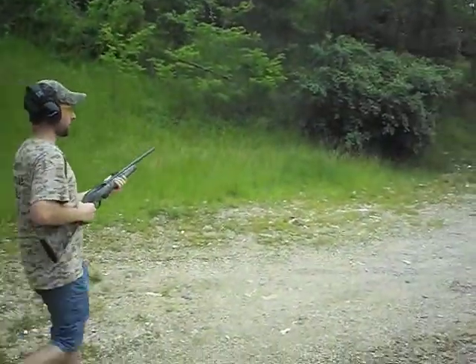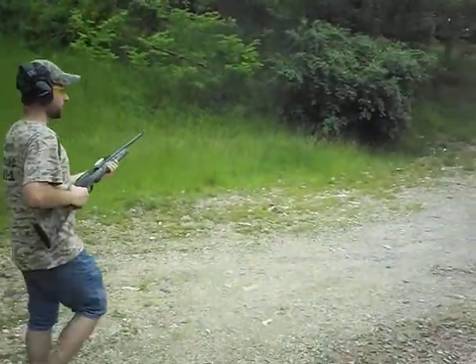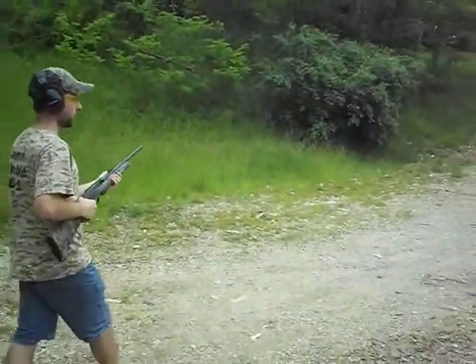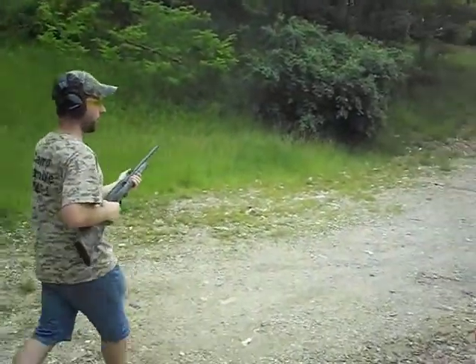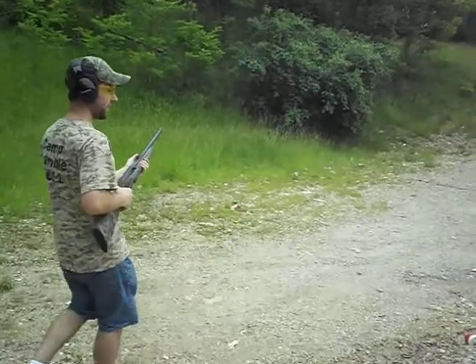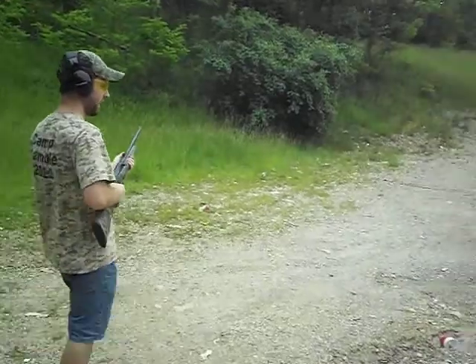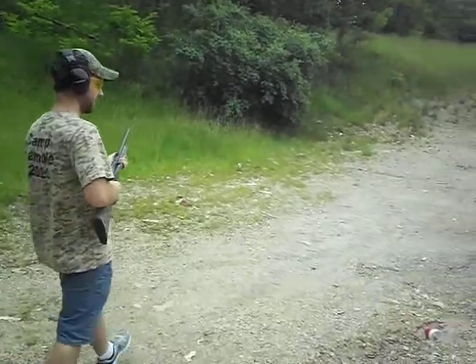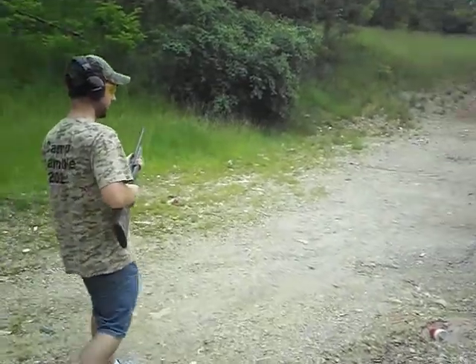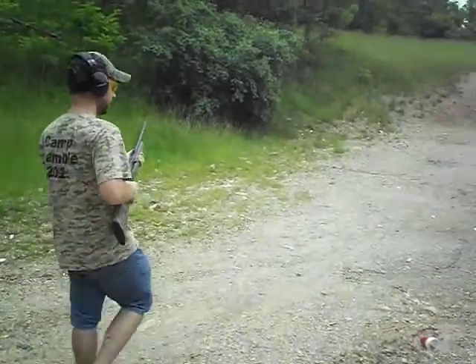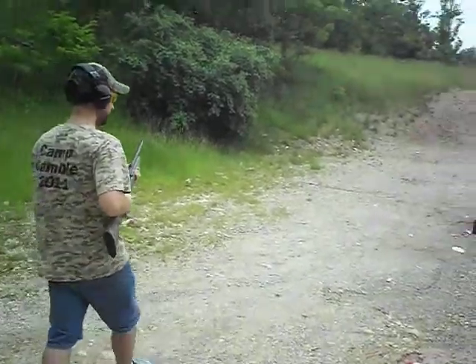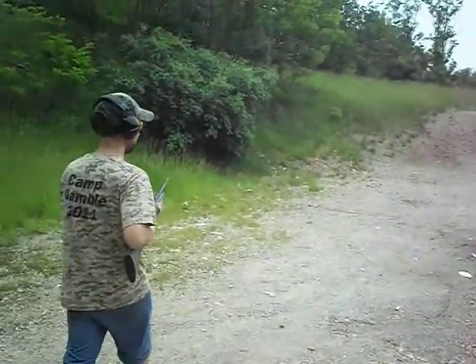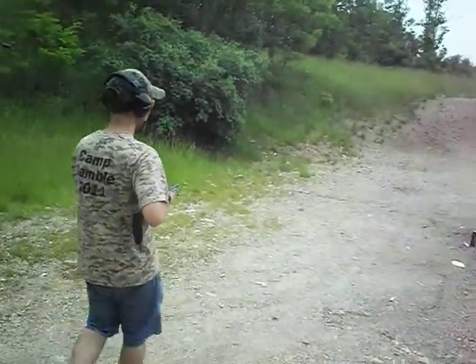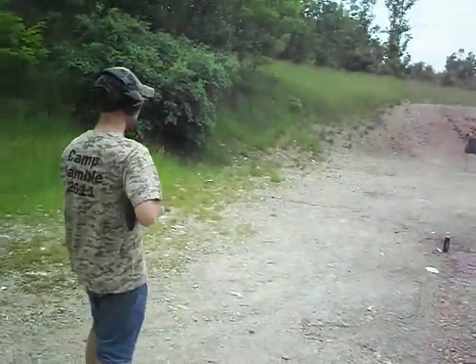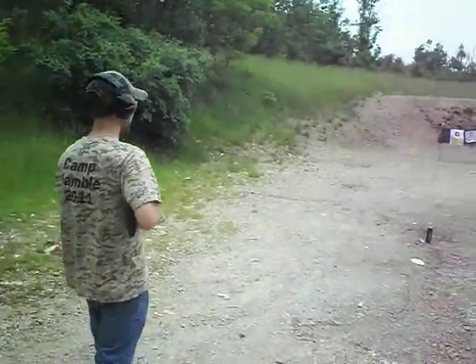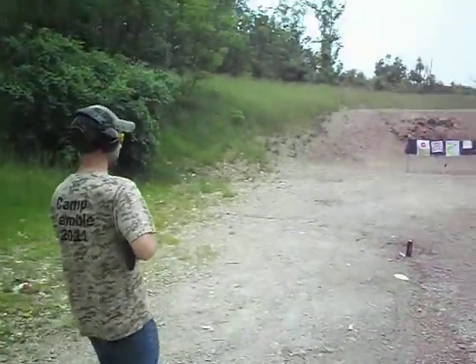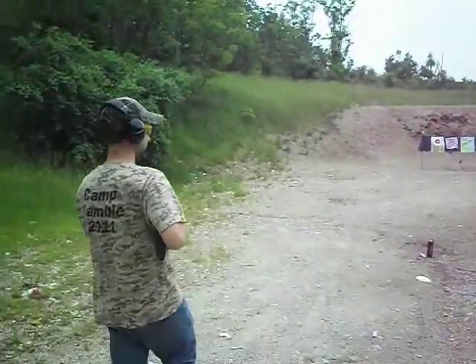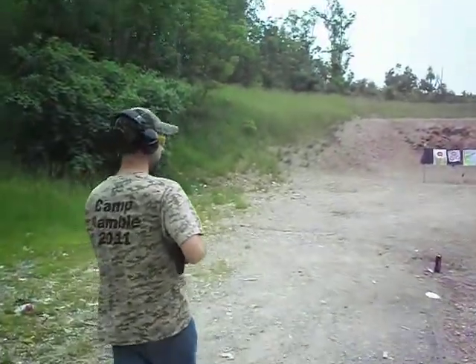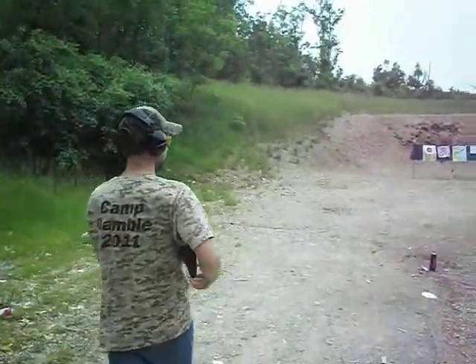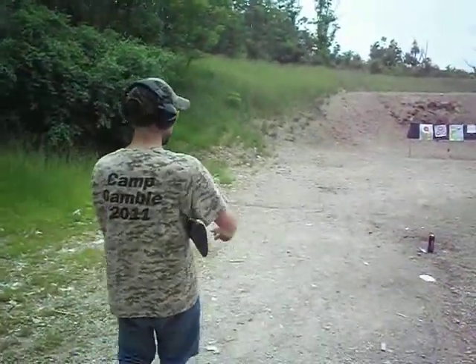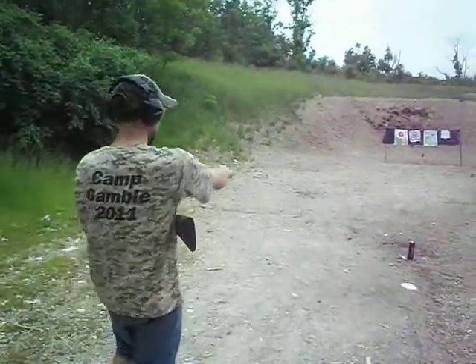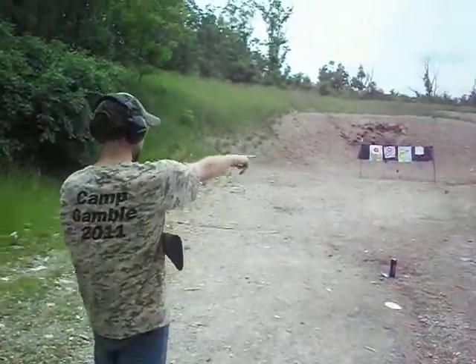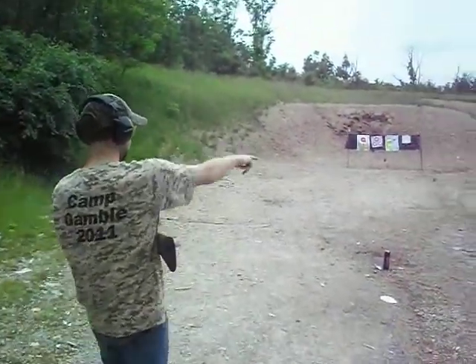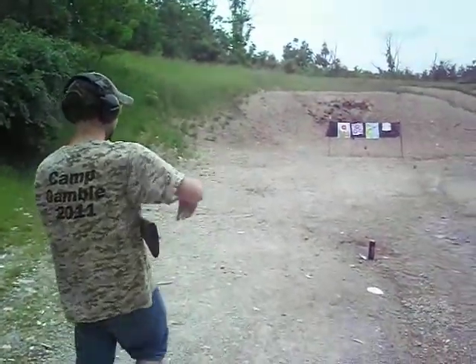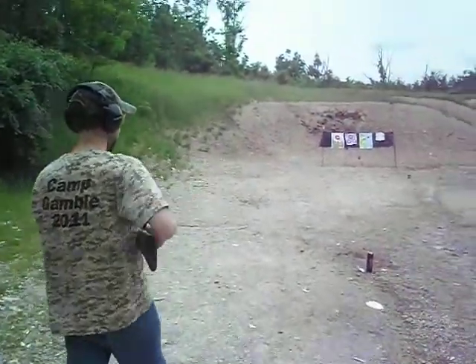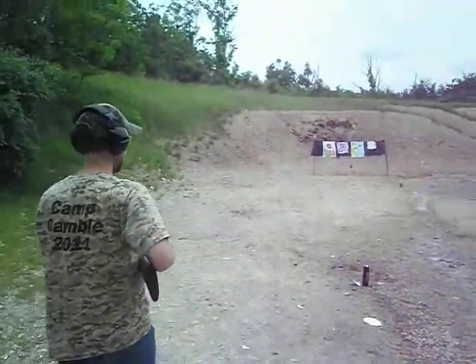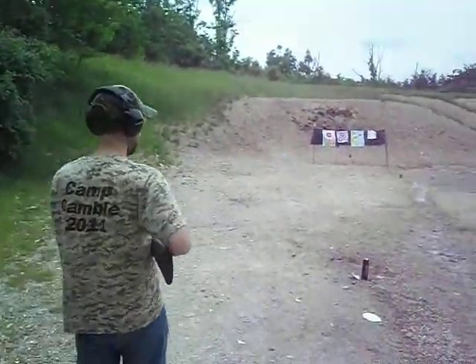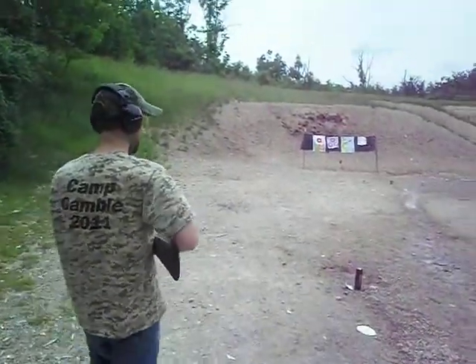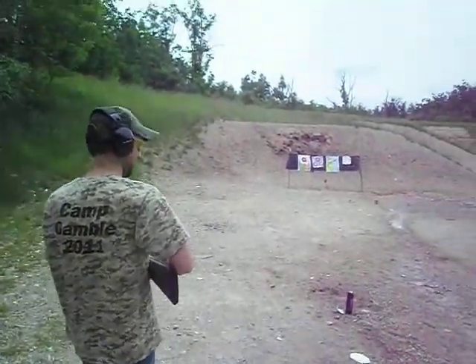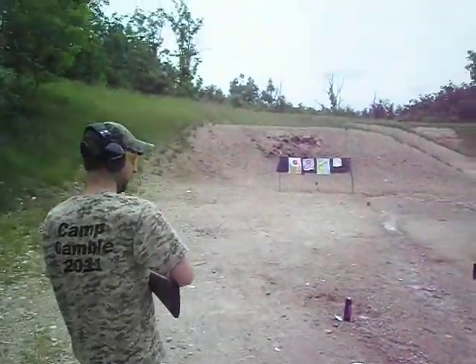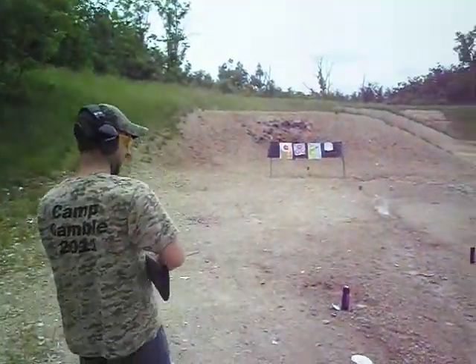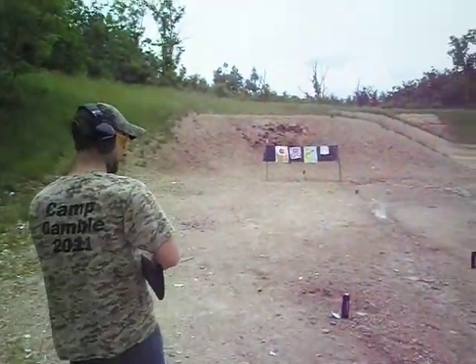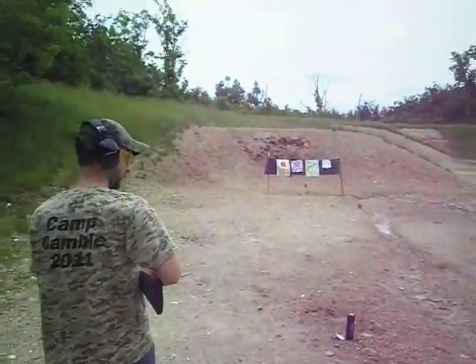I'm going to walk down here. These three have been shot already, I'm not going to worry about those.